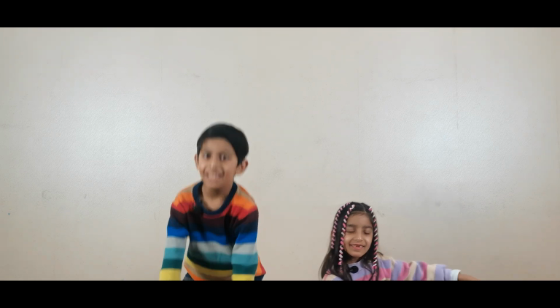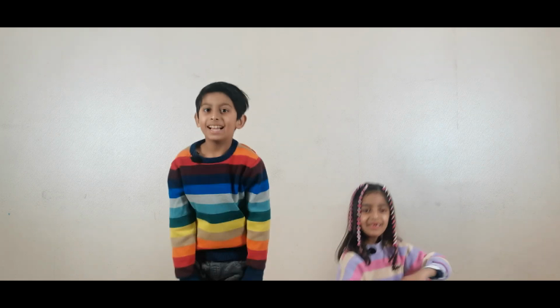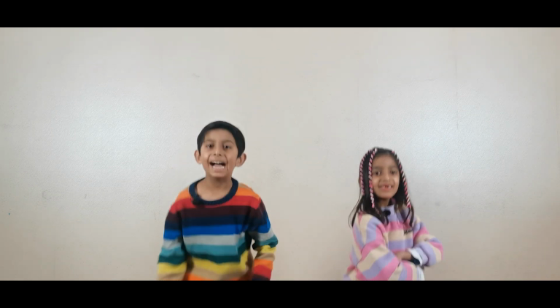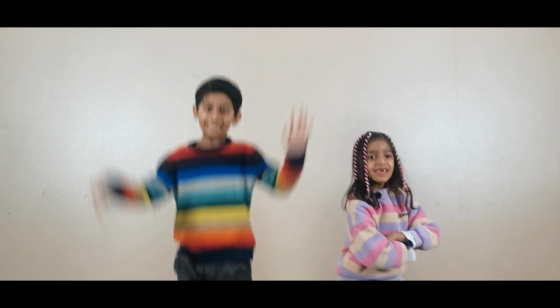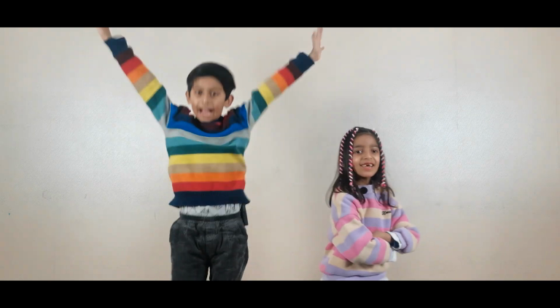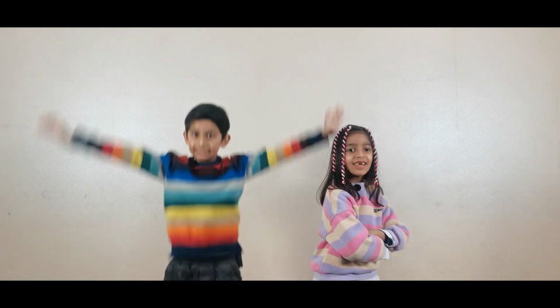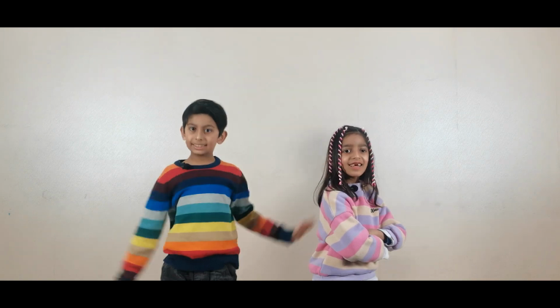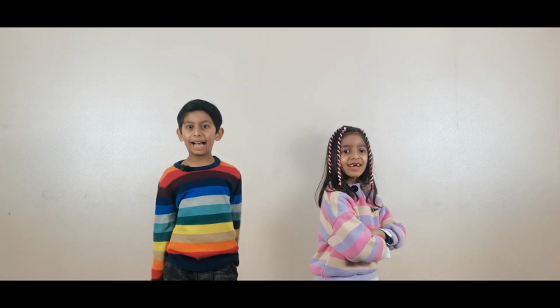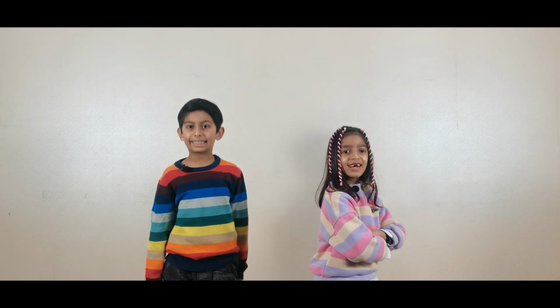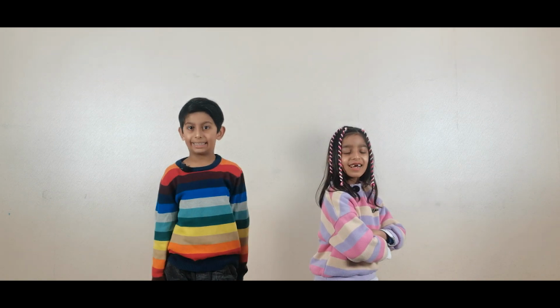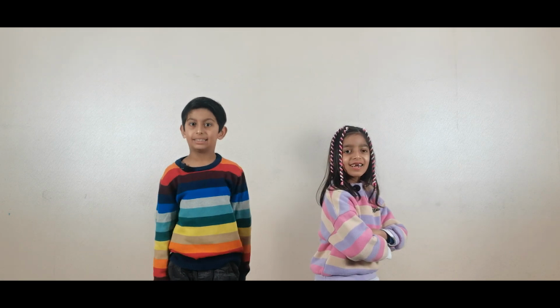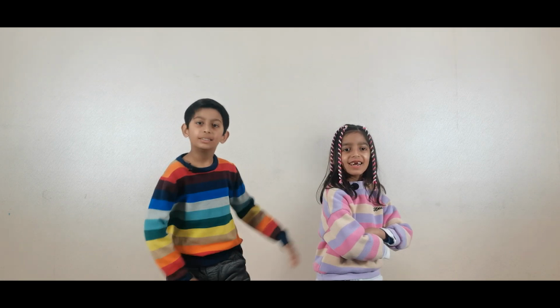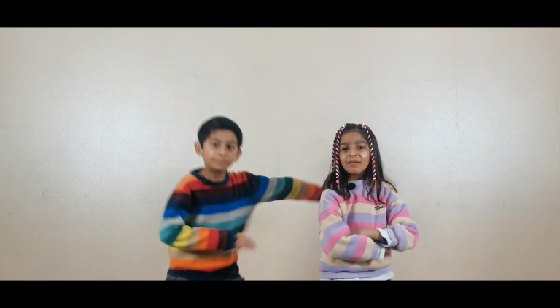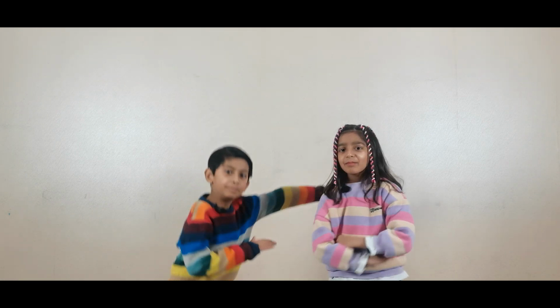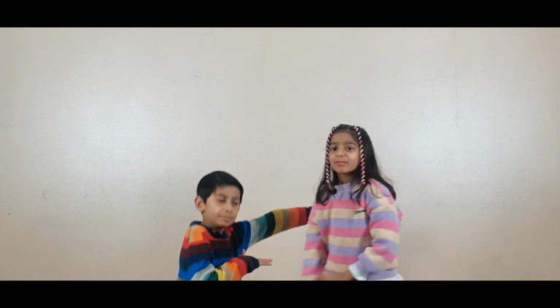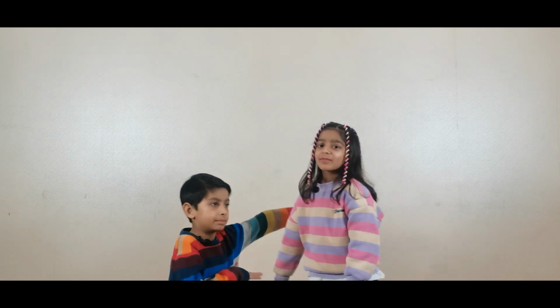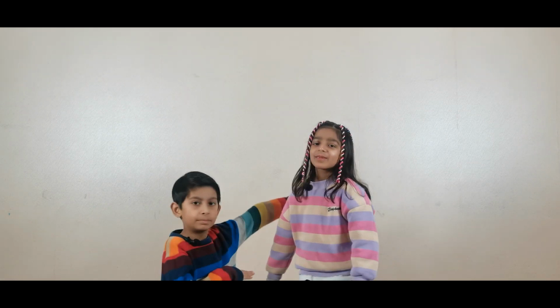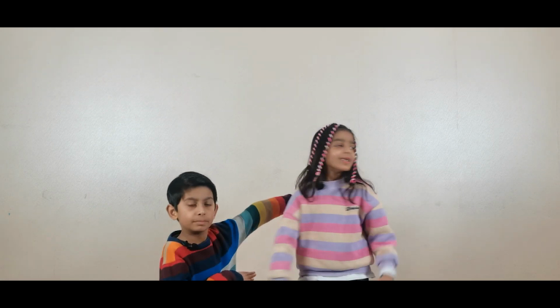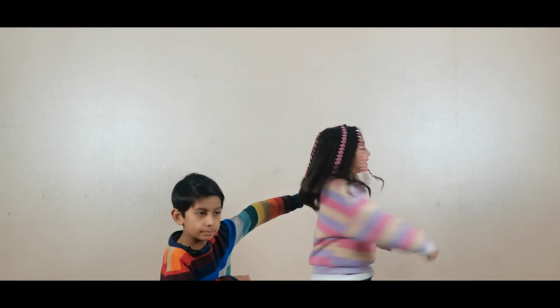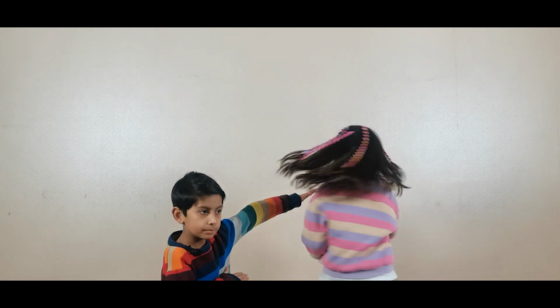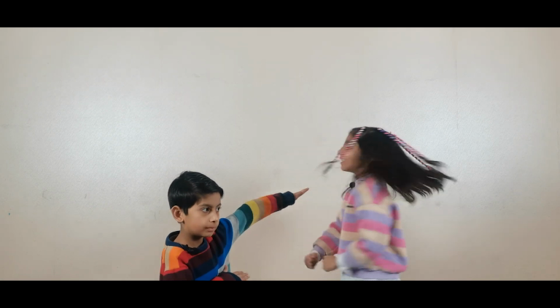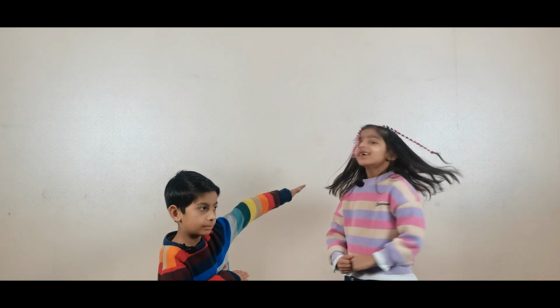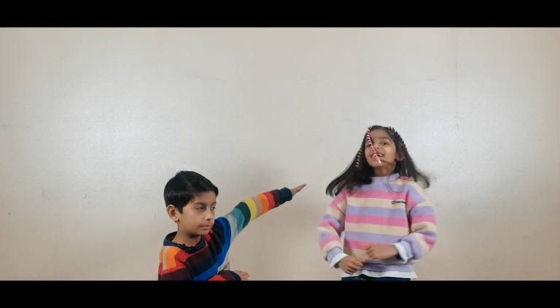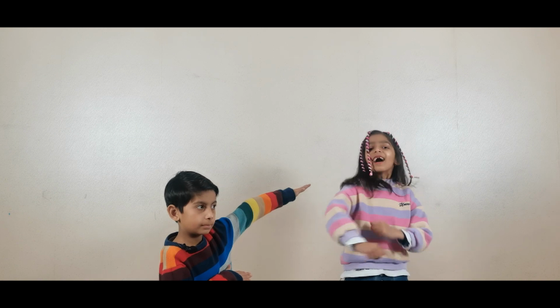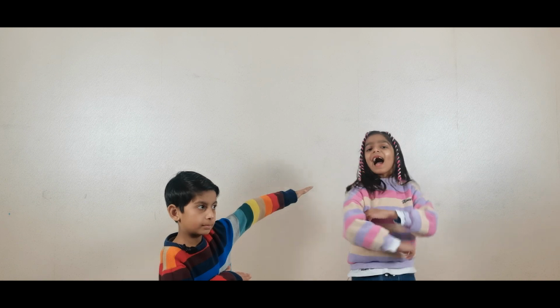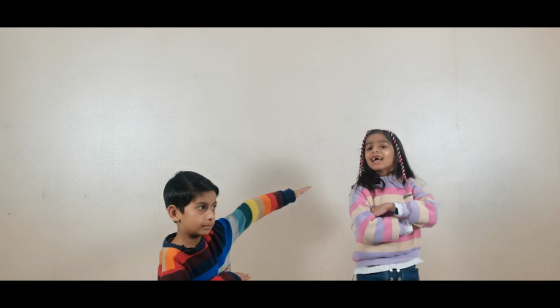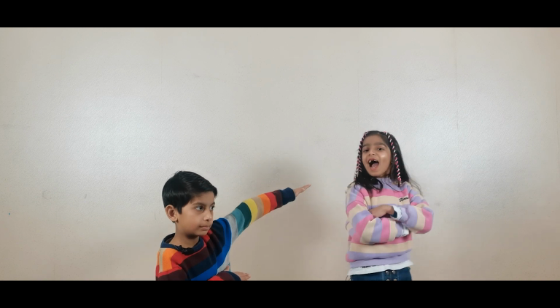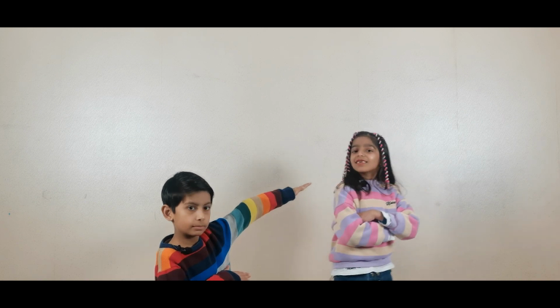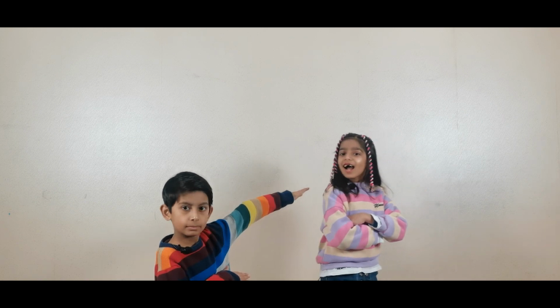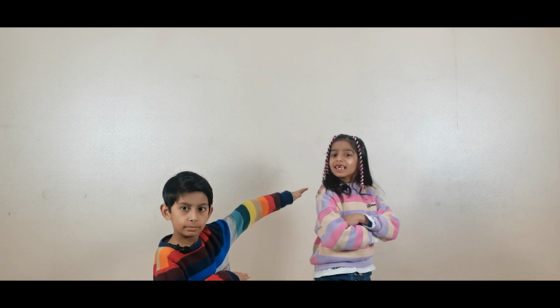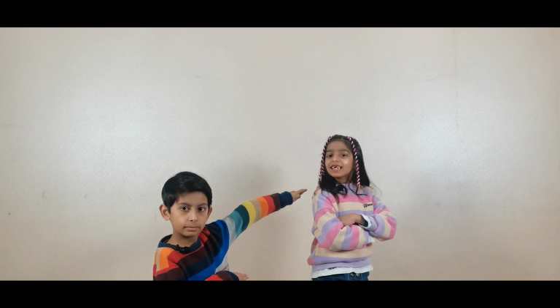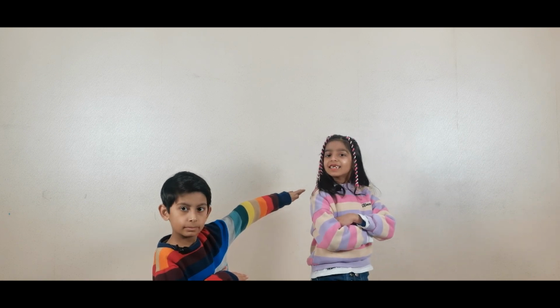Hi guys, Saad here. Hi guys, Hania here.